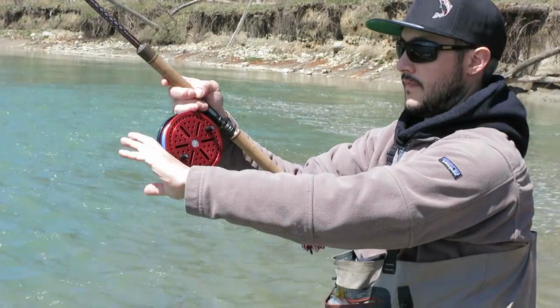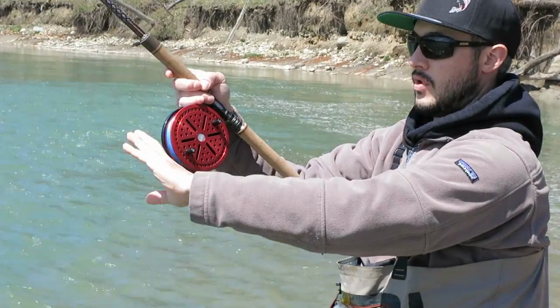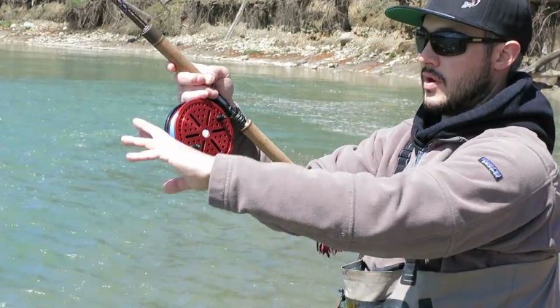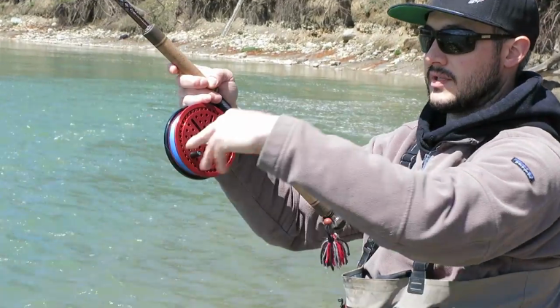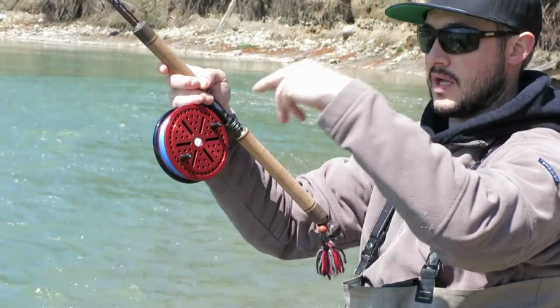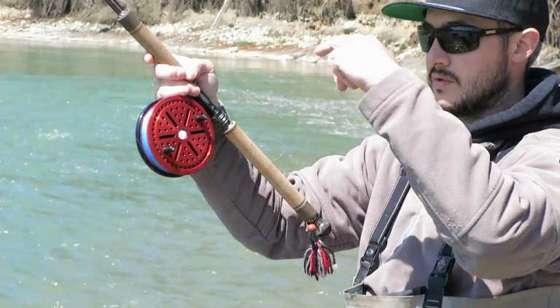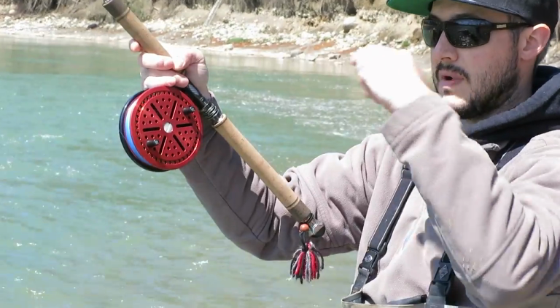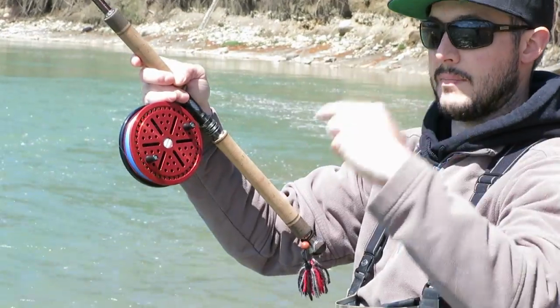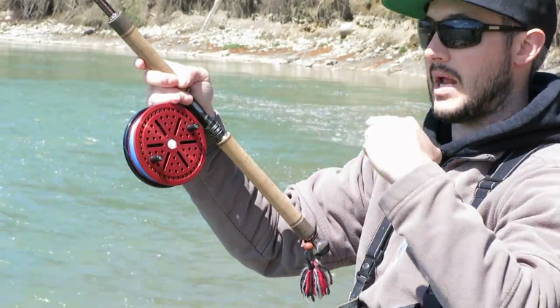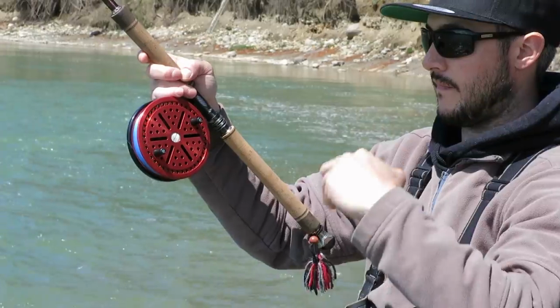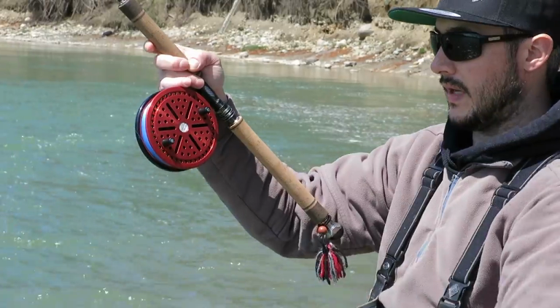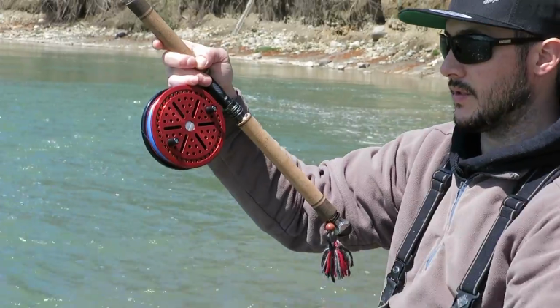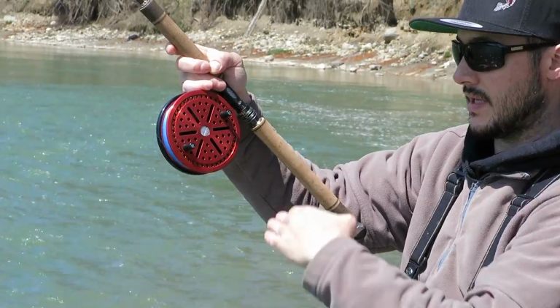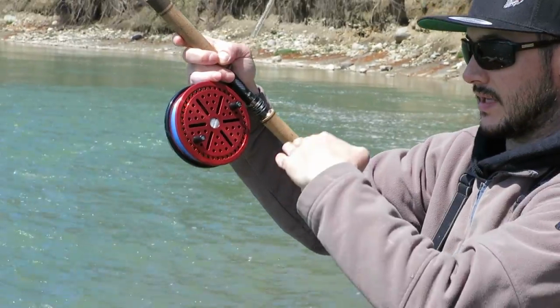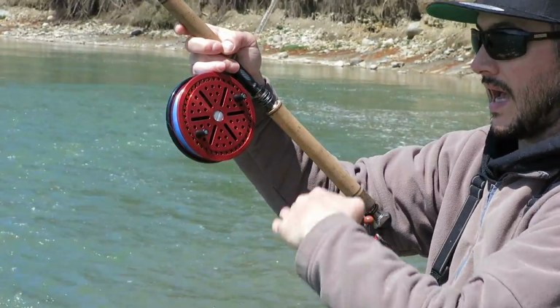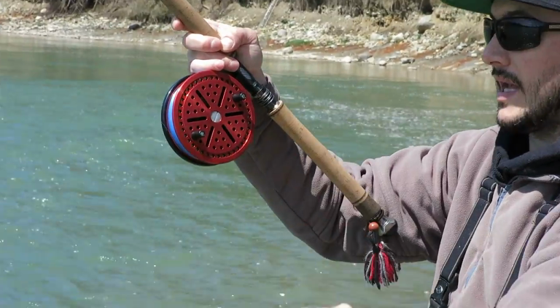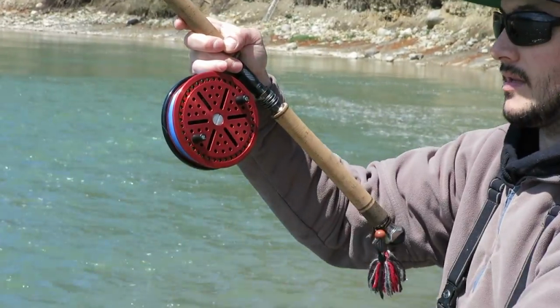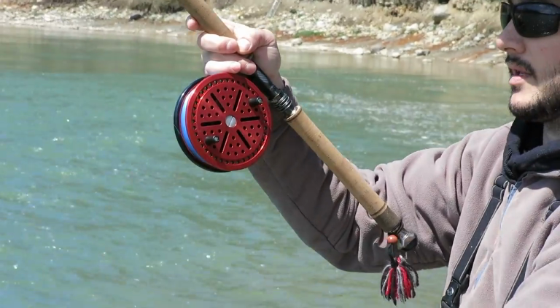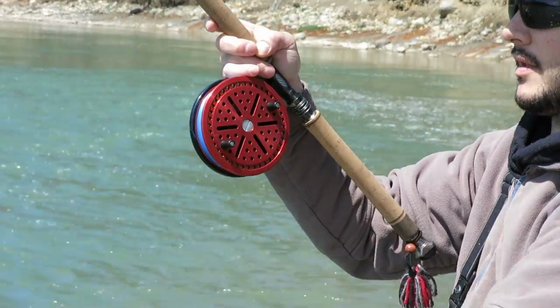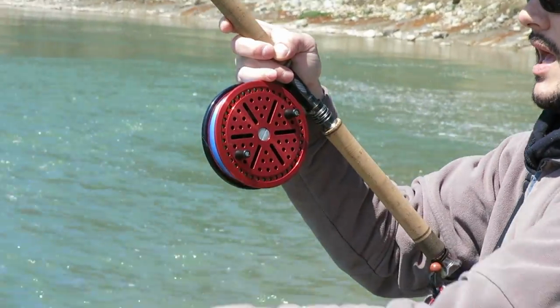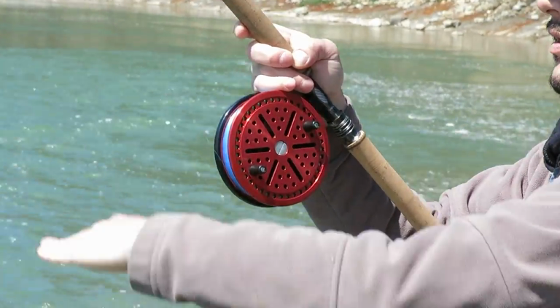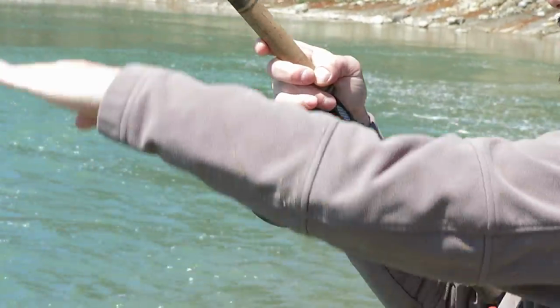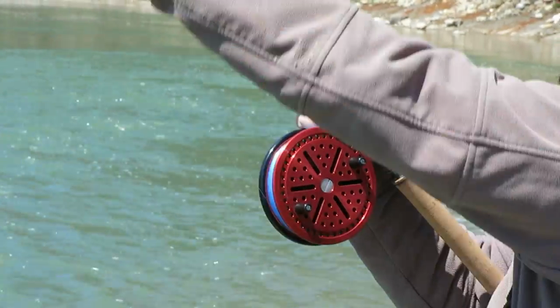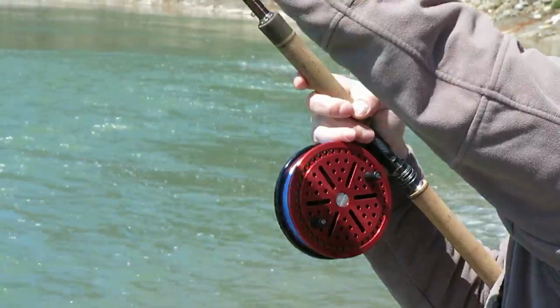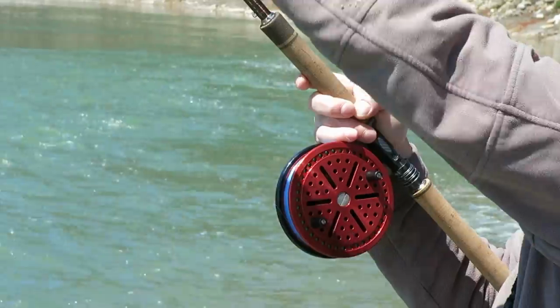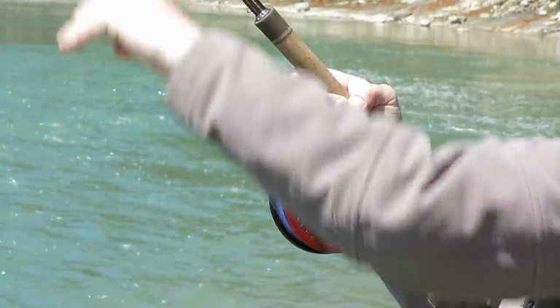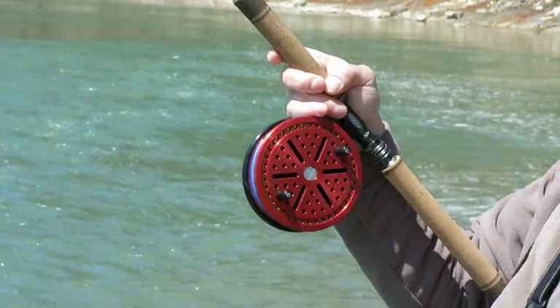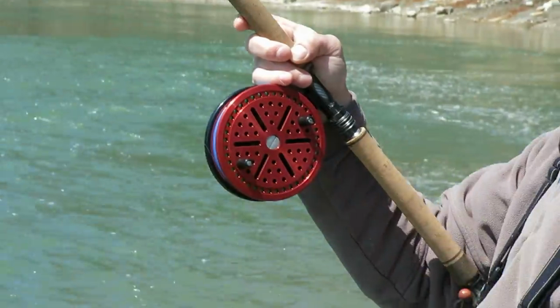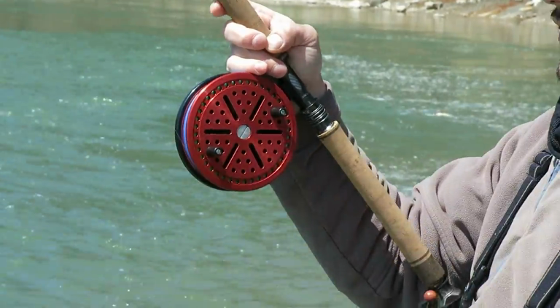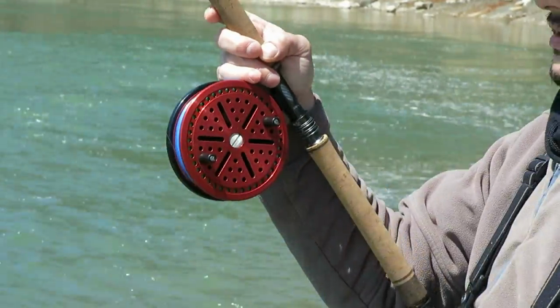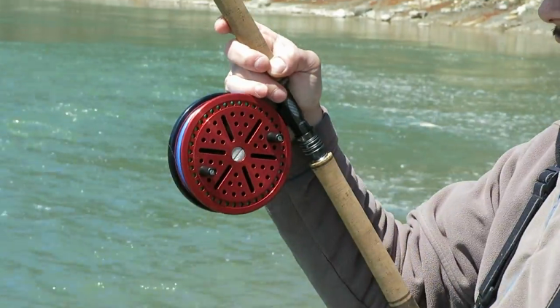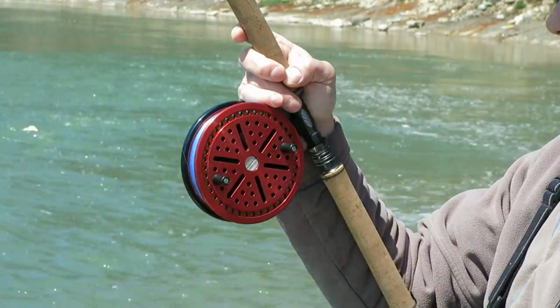If you notice, I use my bottom fingers as a guide to let the line run out through the first guide.